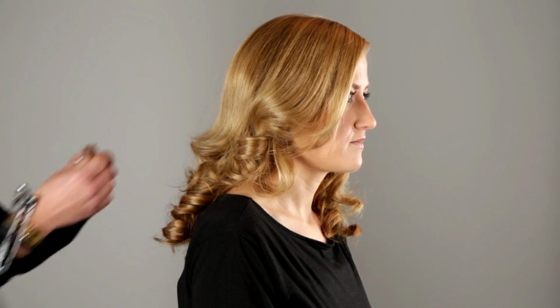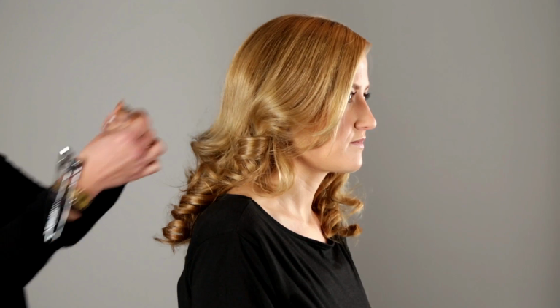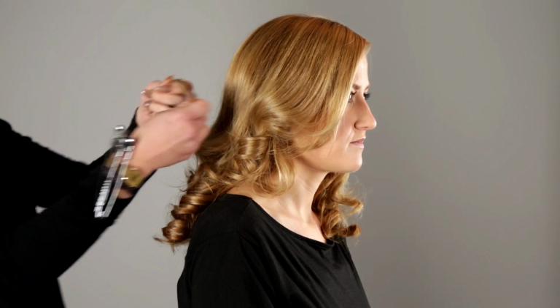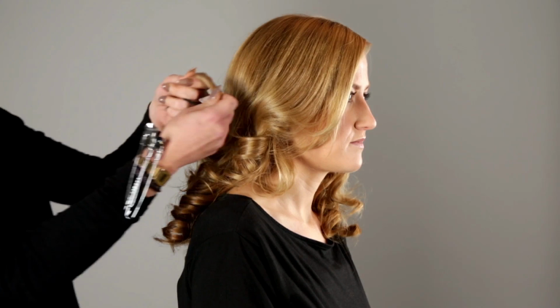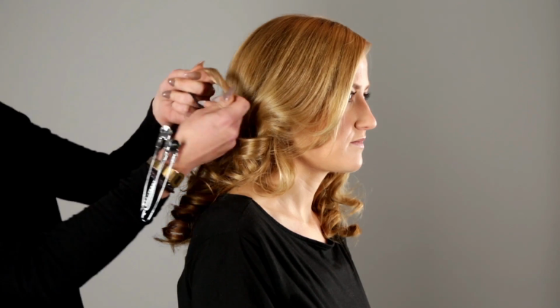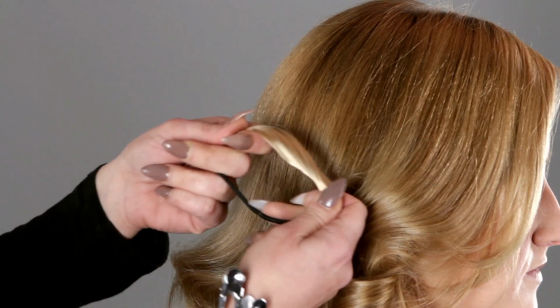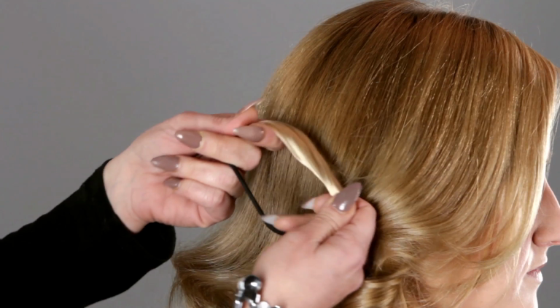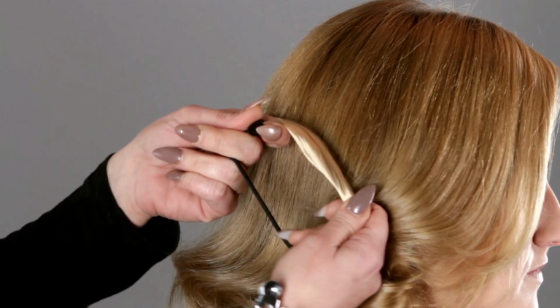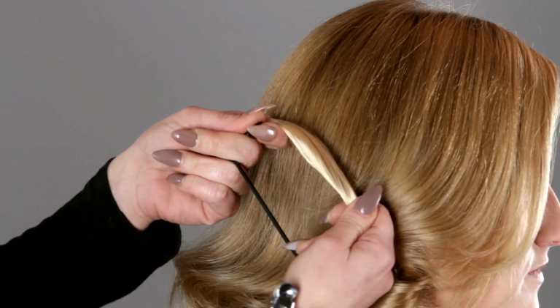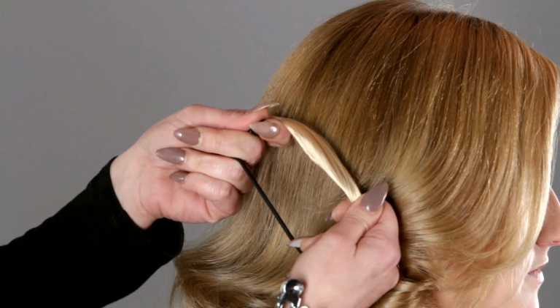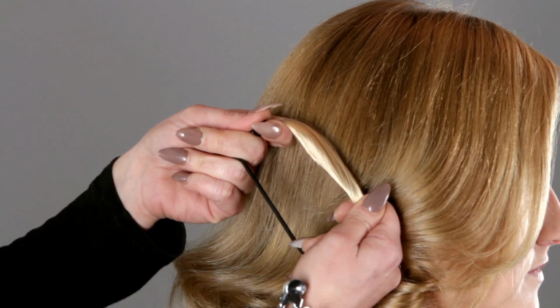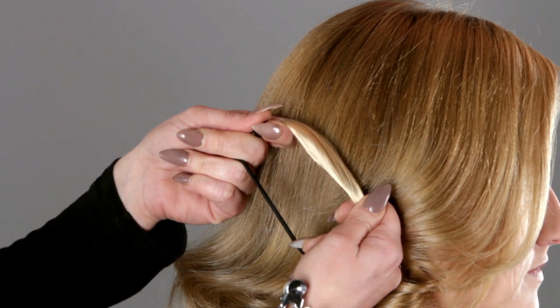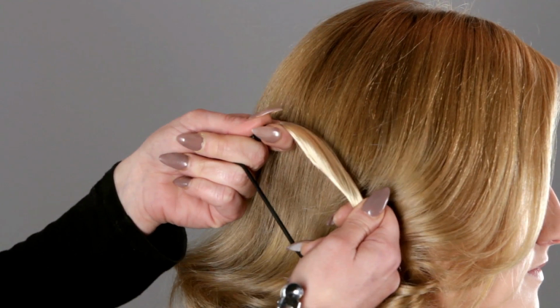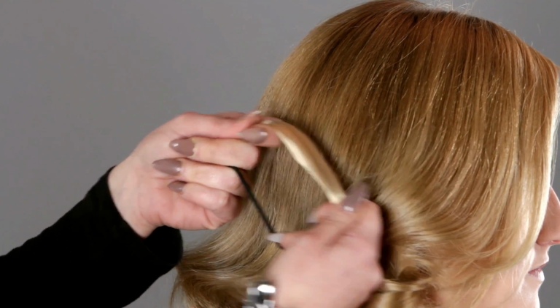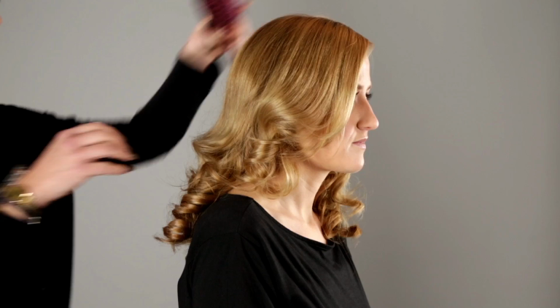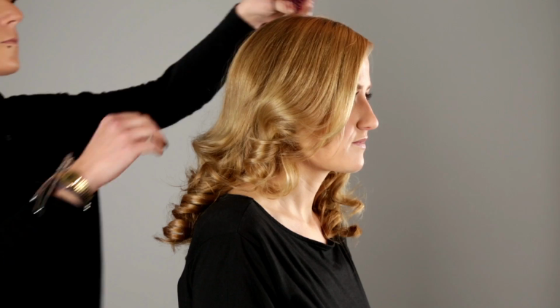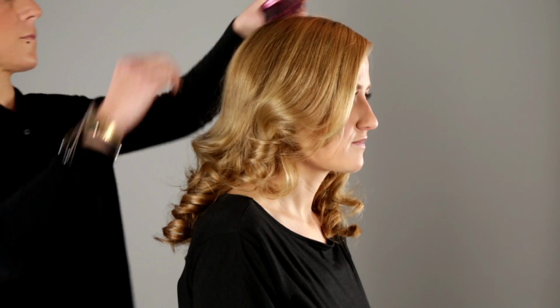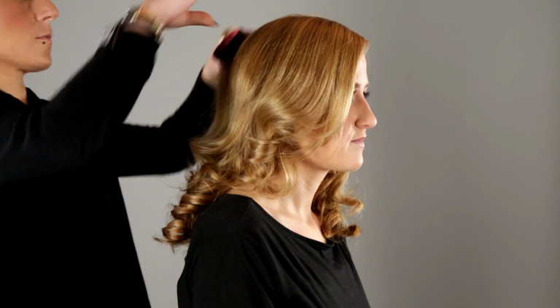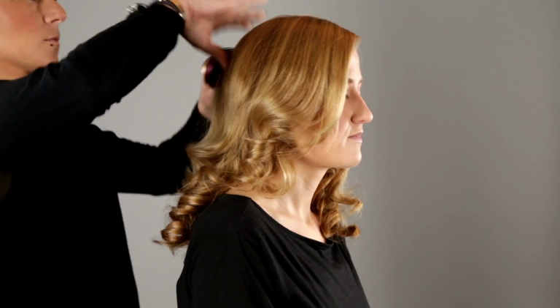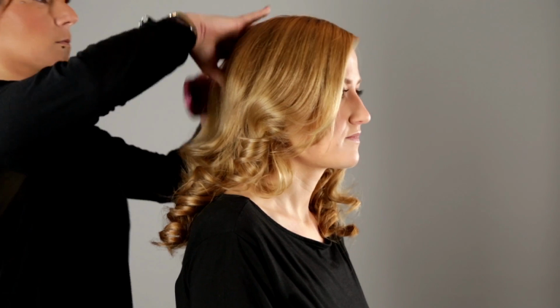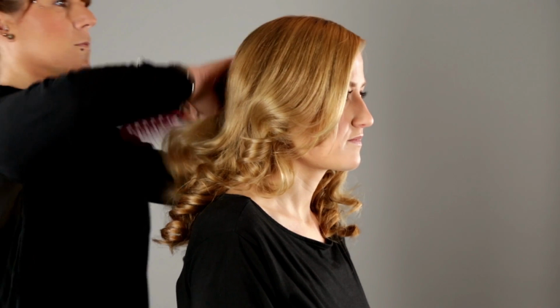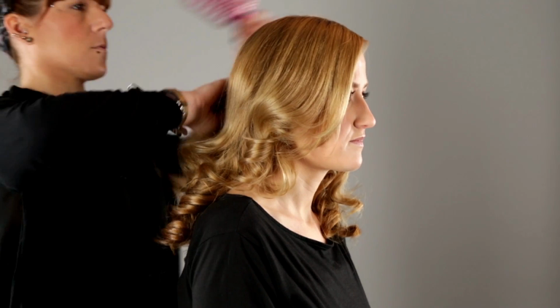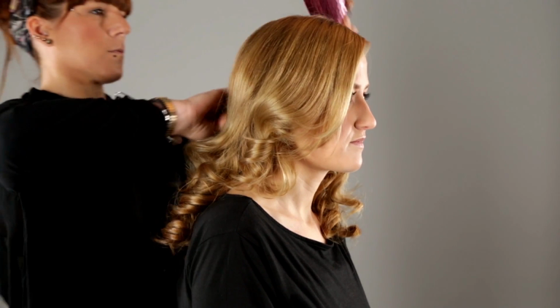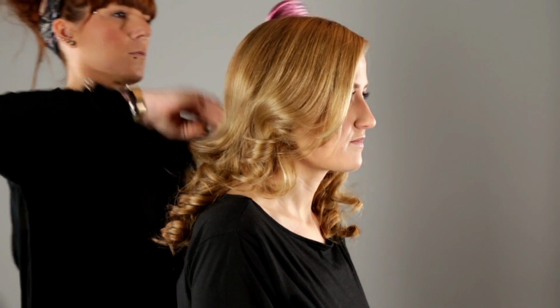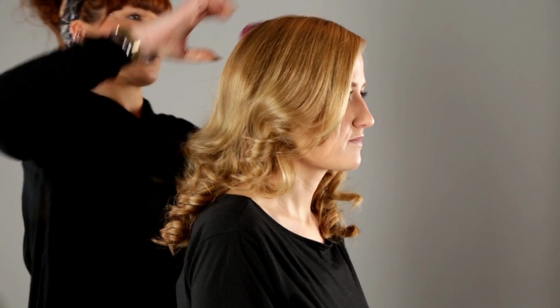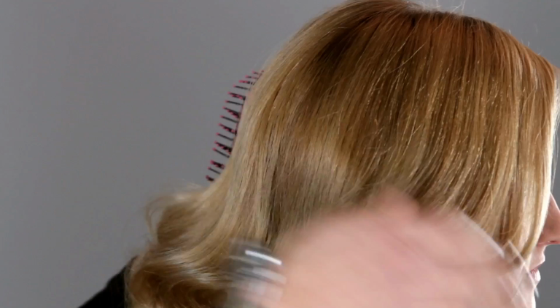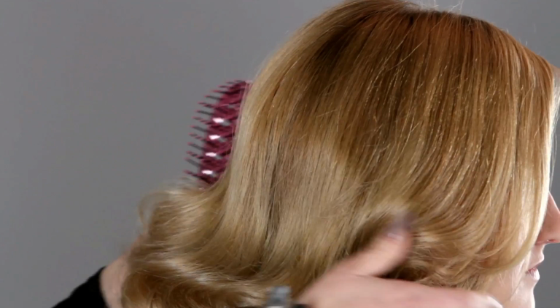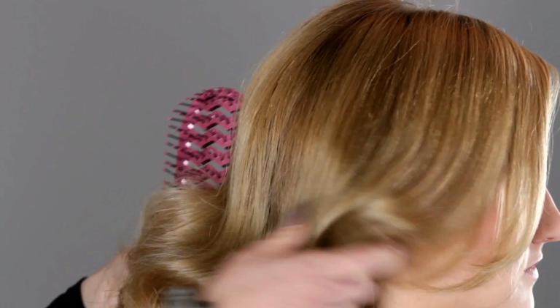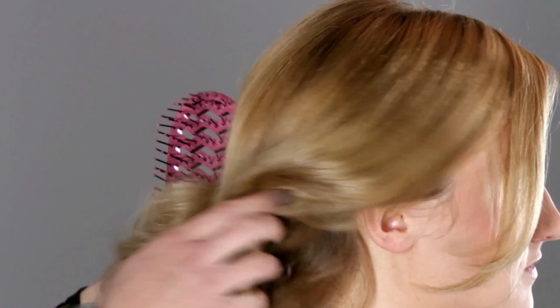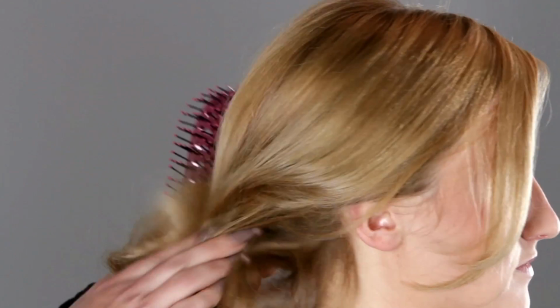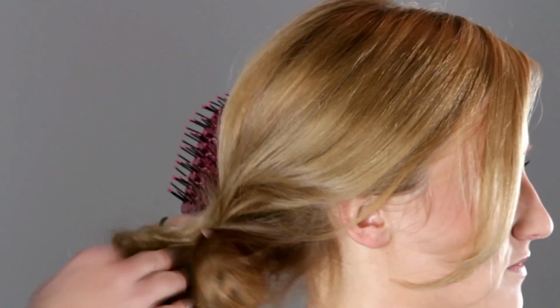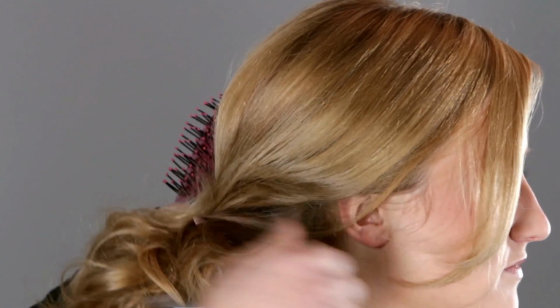This elasticated faux hair ponytail band is designed to look like you have tied your hair back using your own hair.